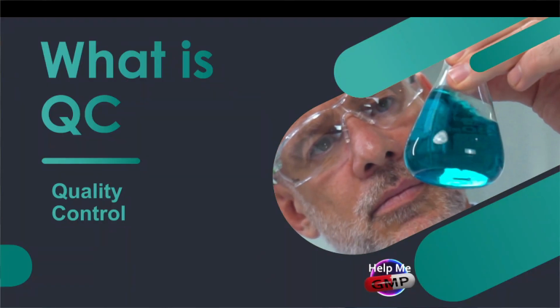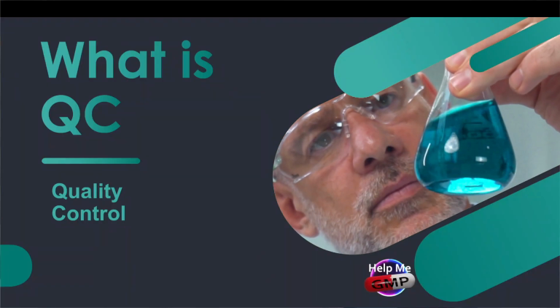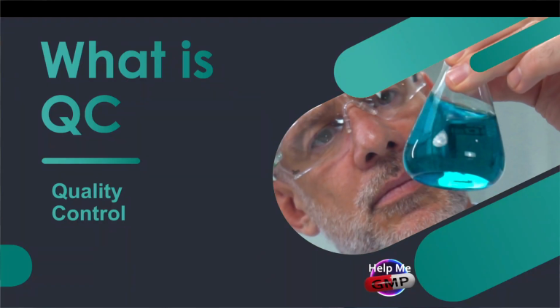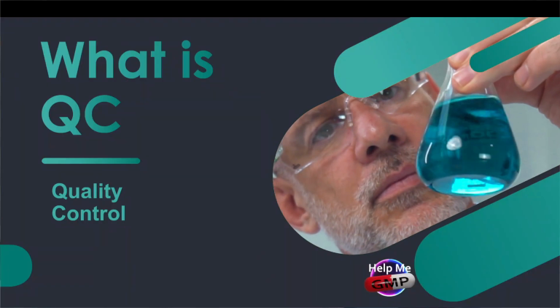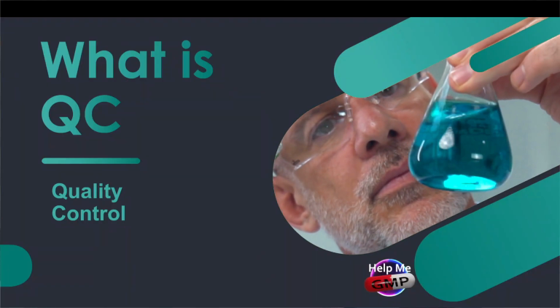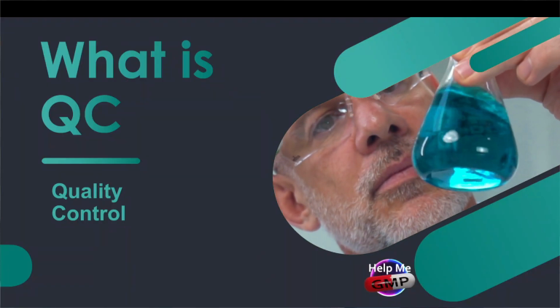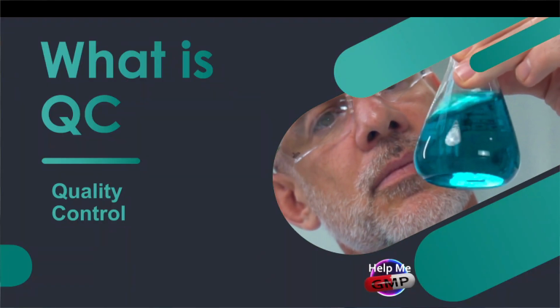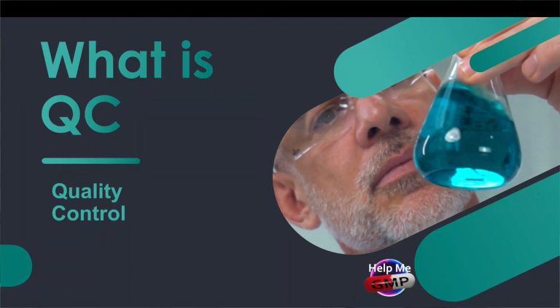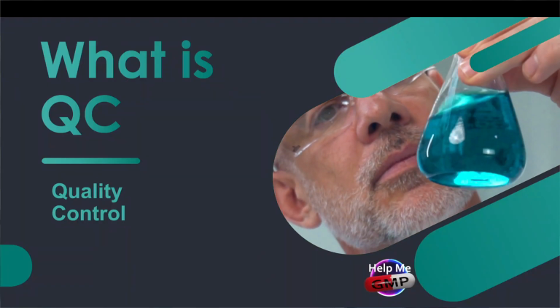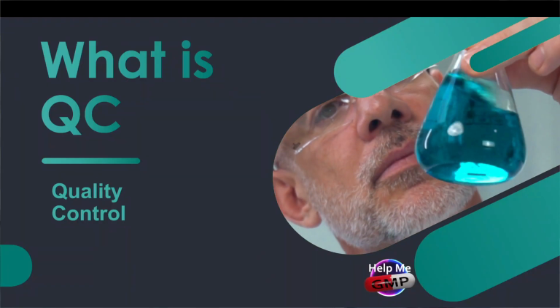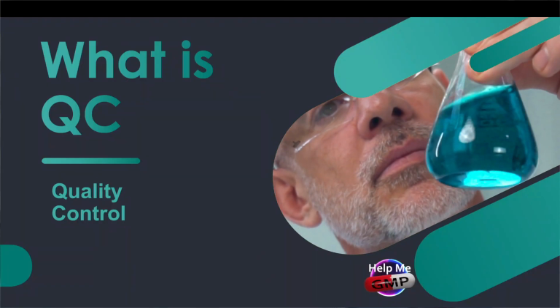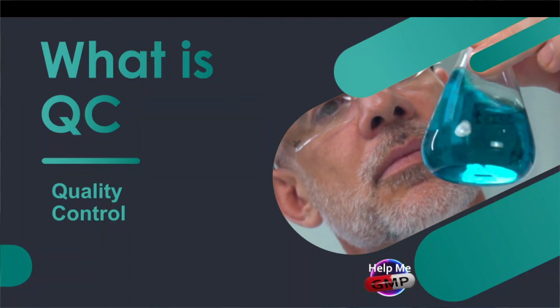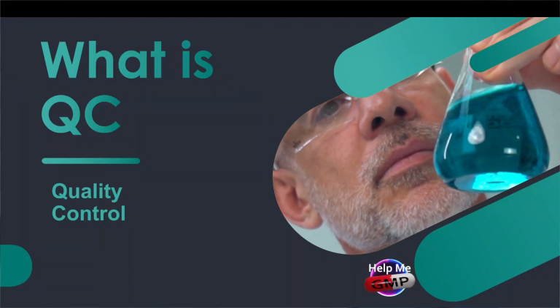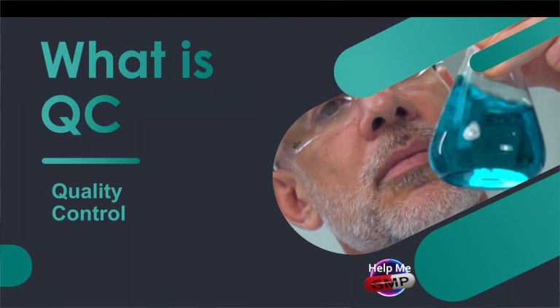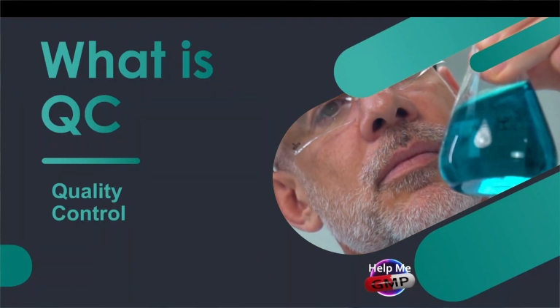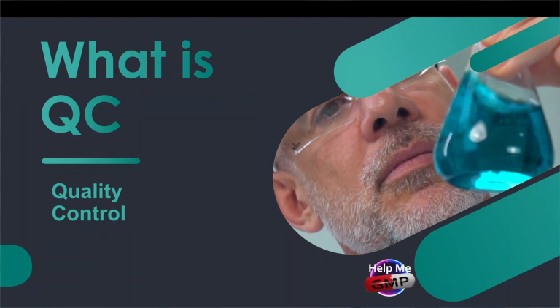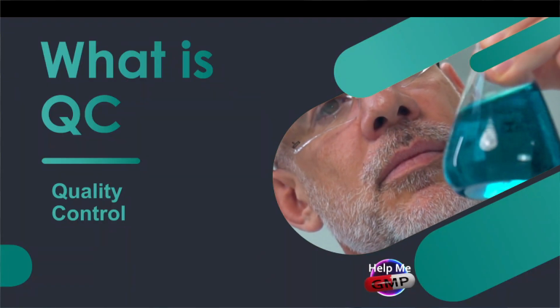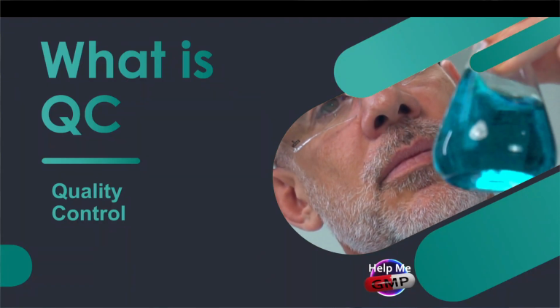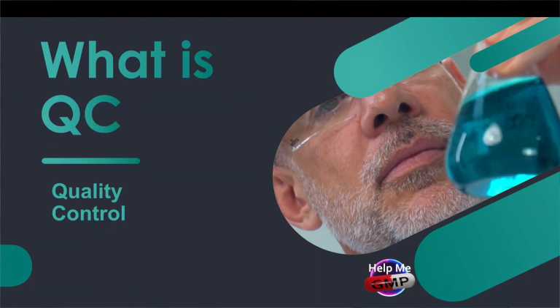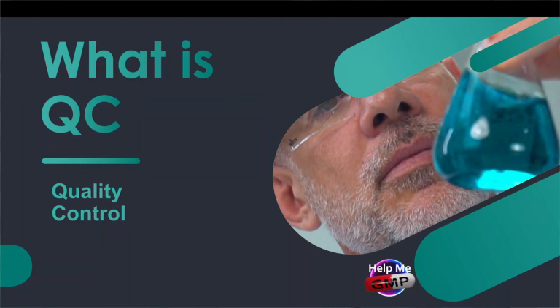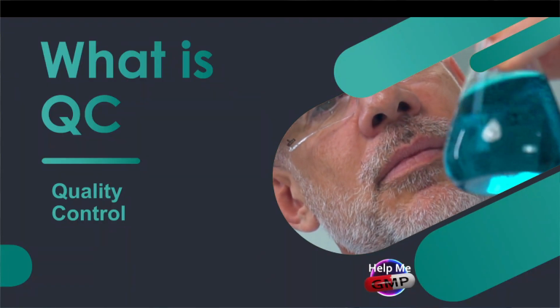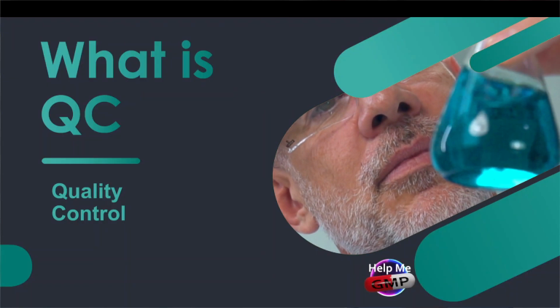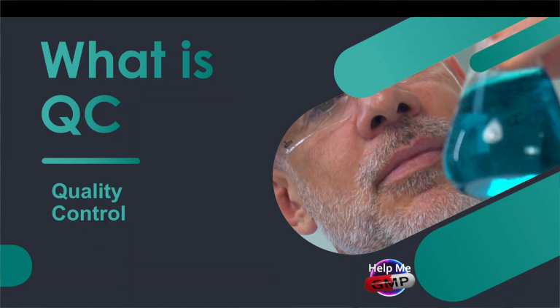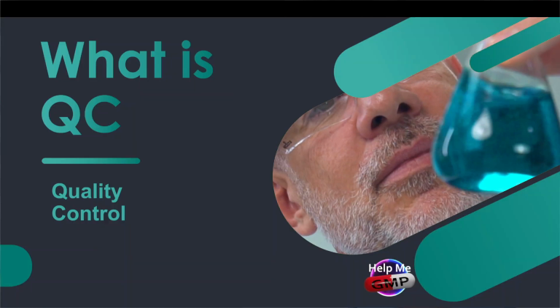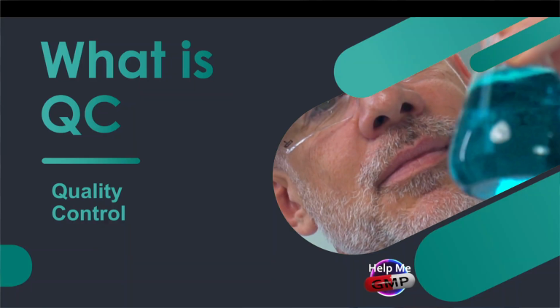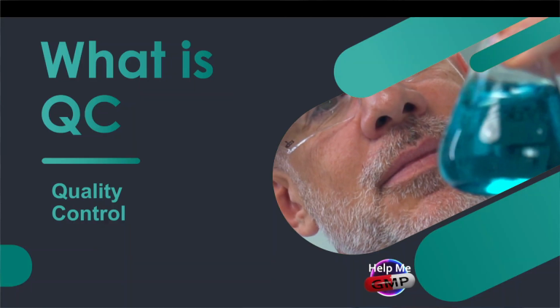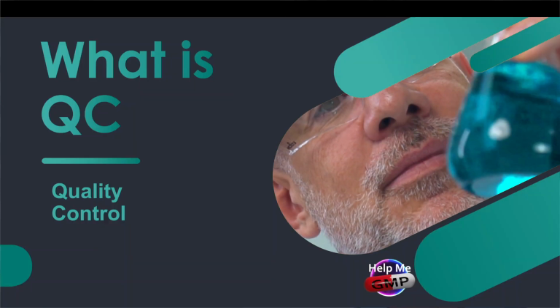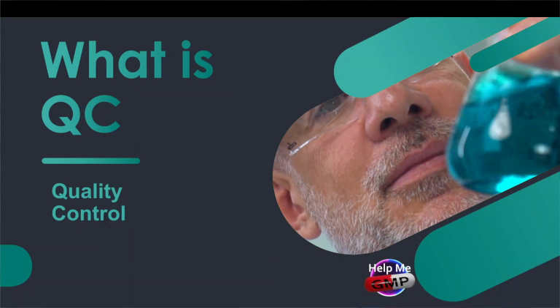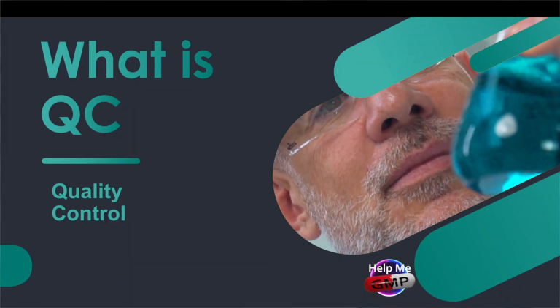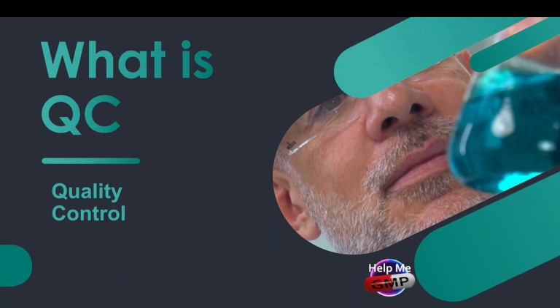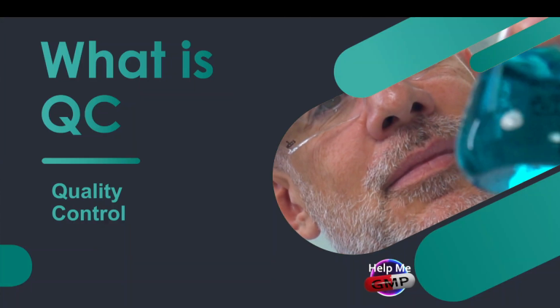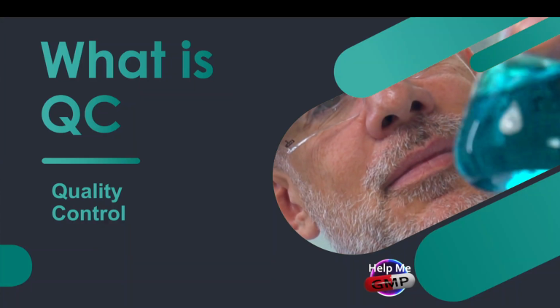Welcome back to Help Me GMP. Today we're exploring what is QC.